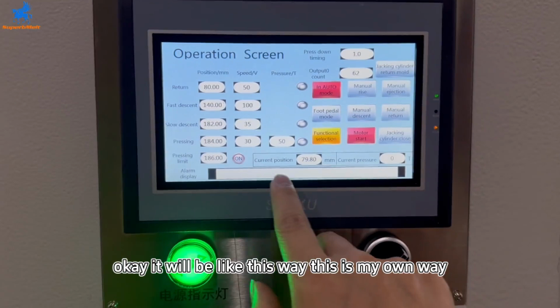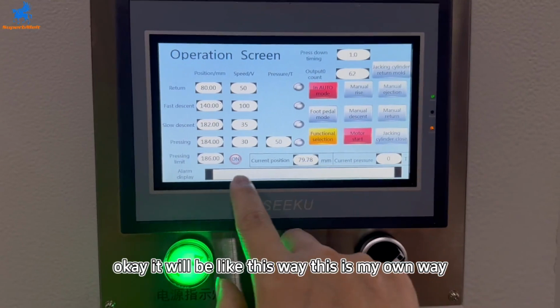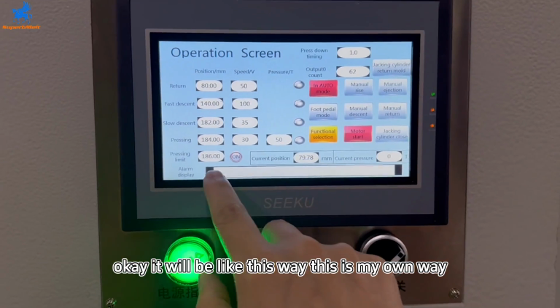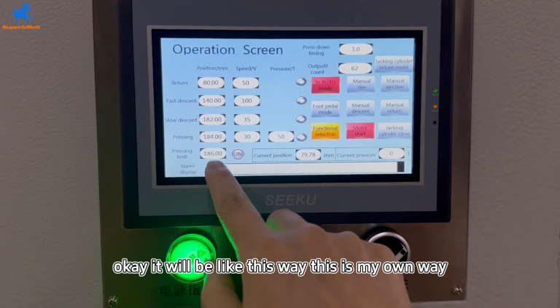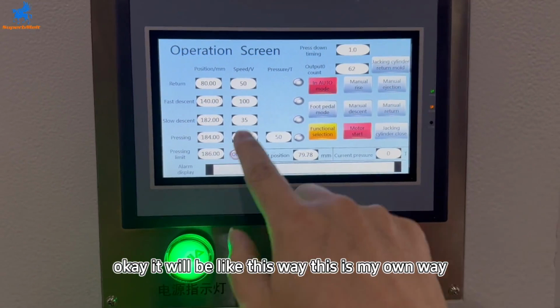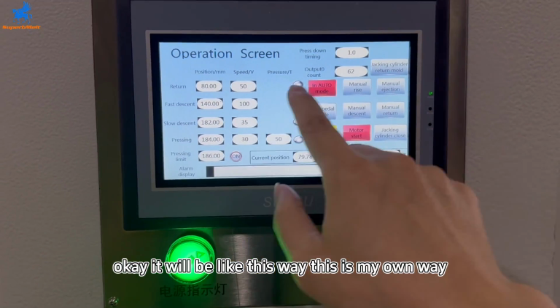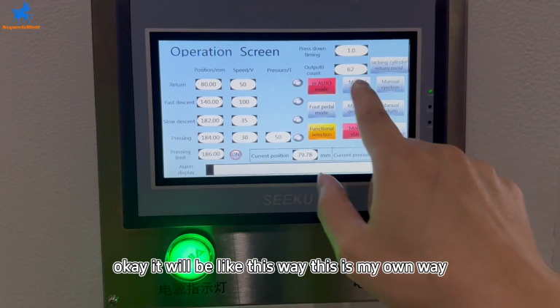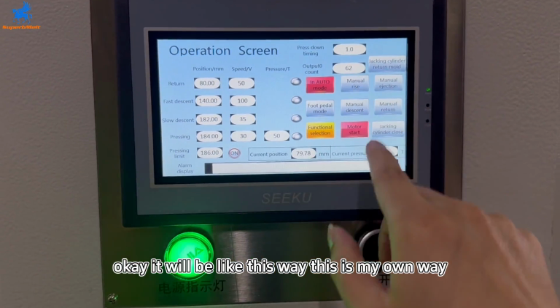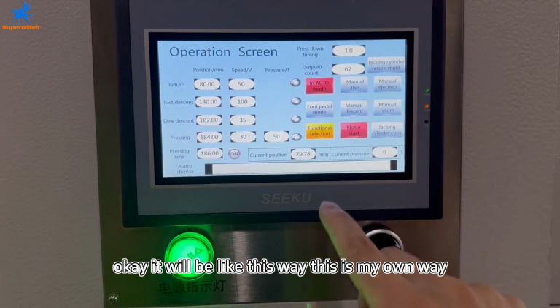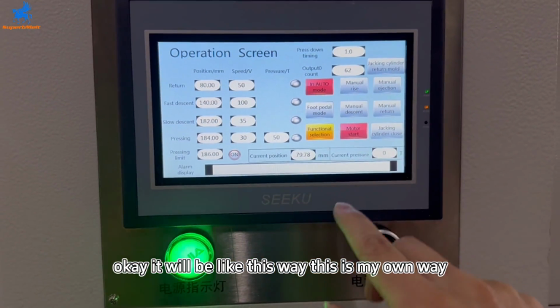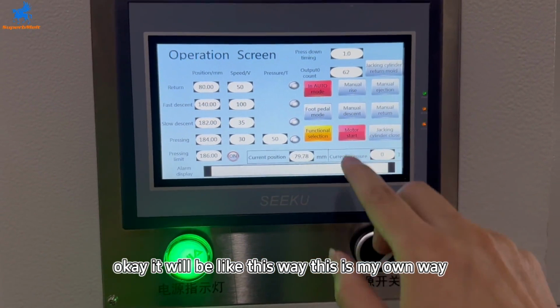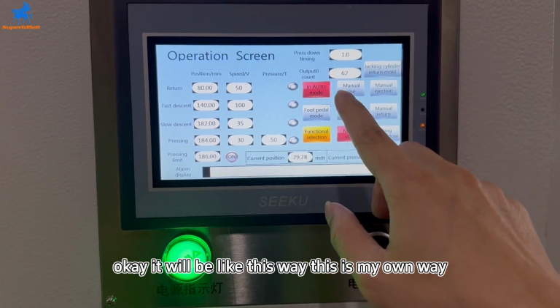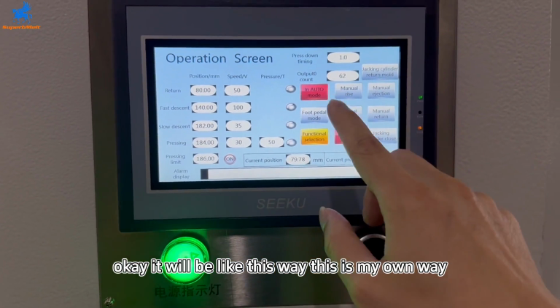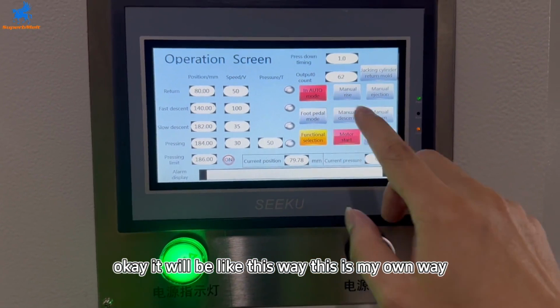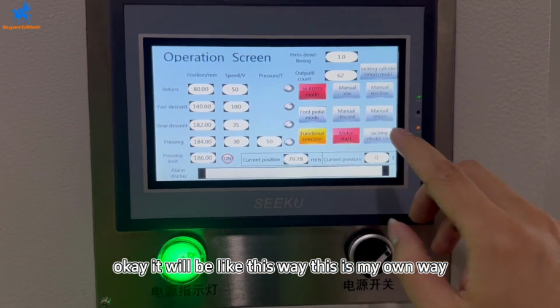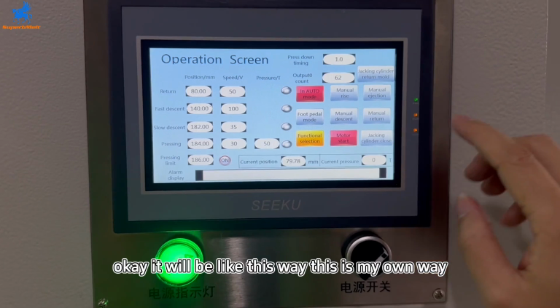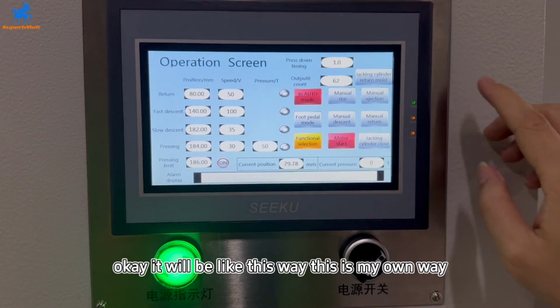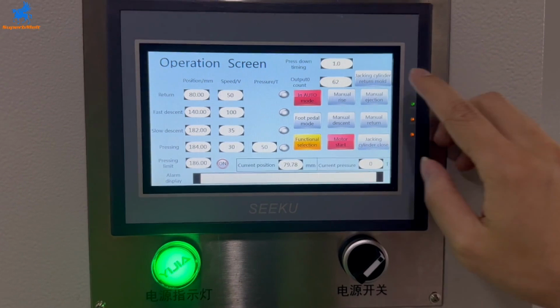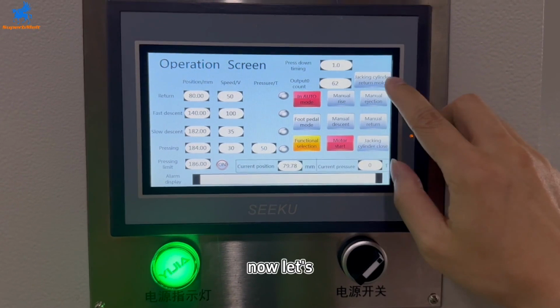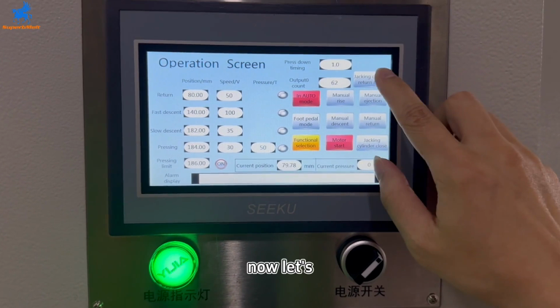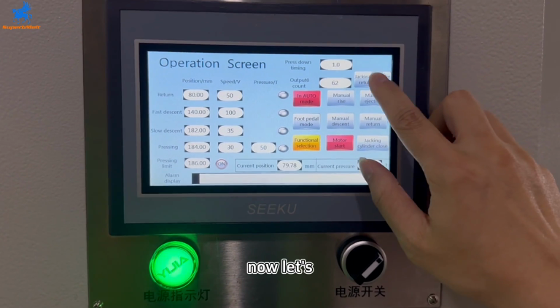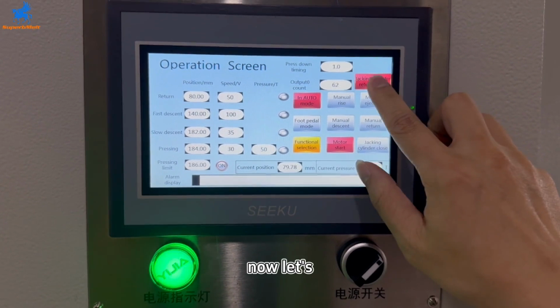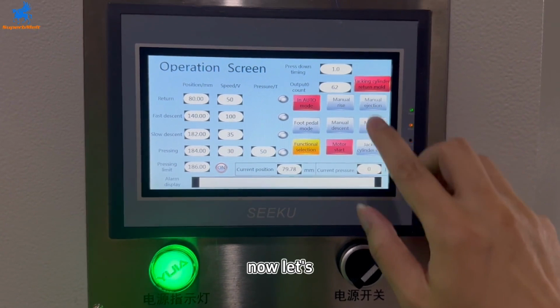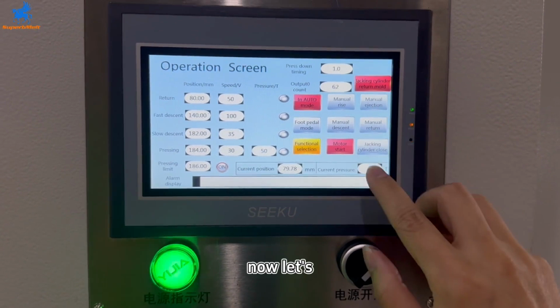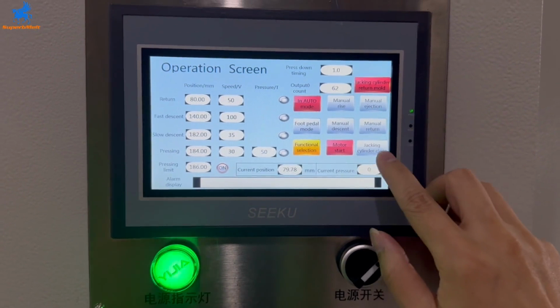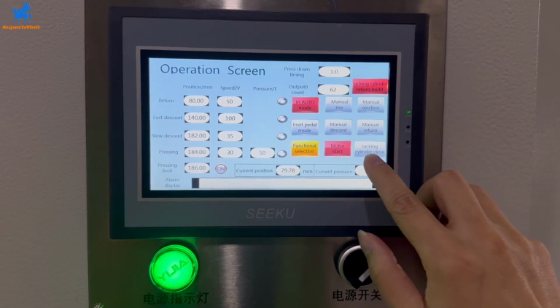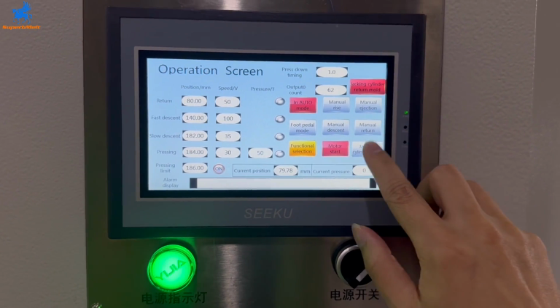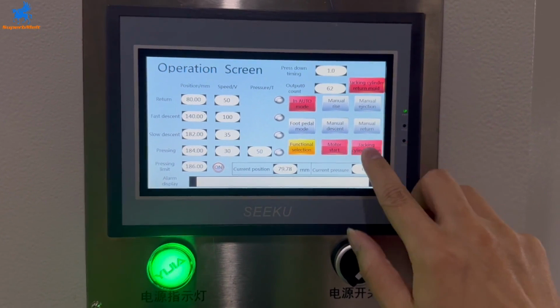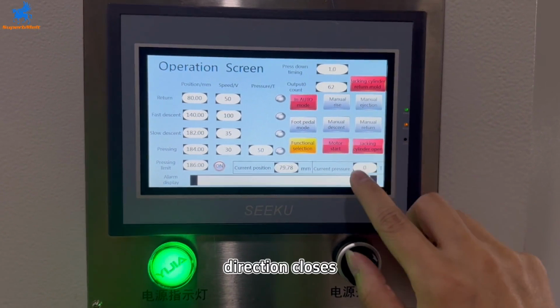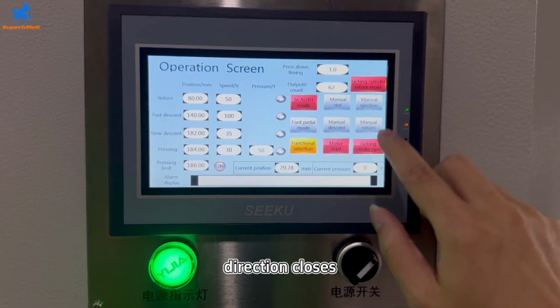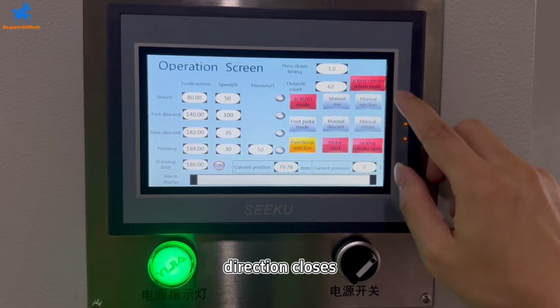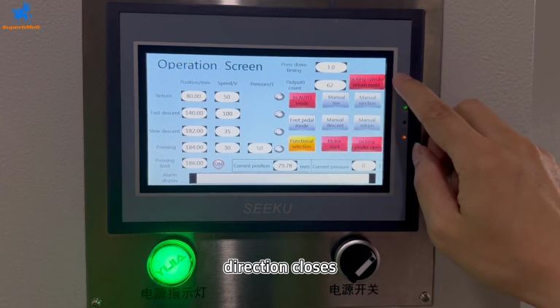It will work like this way. This is my auto mode. Now let's — the traction closes.